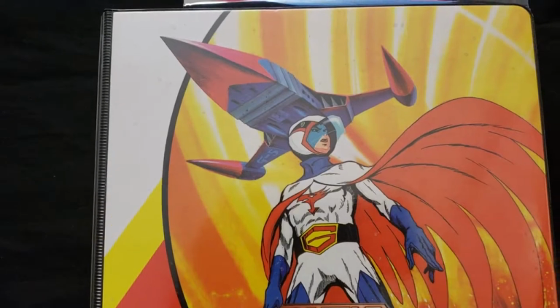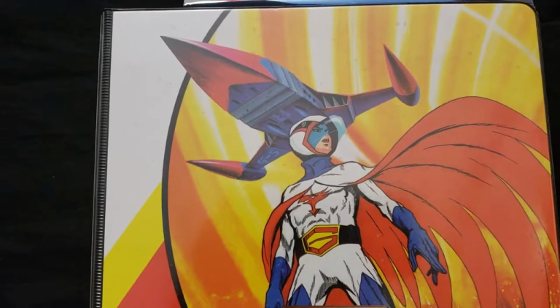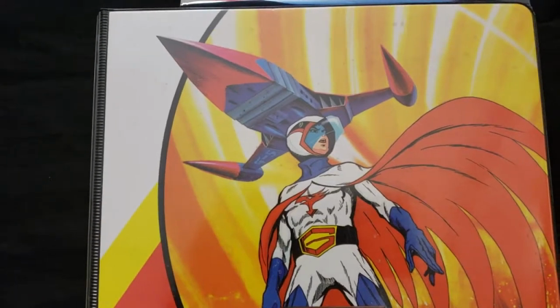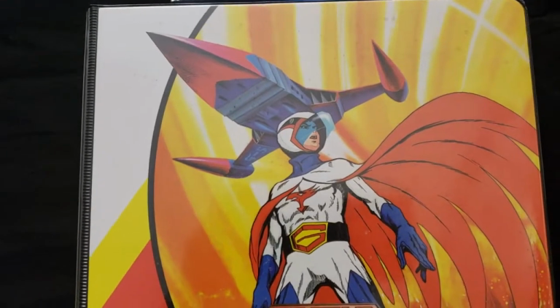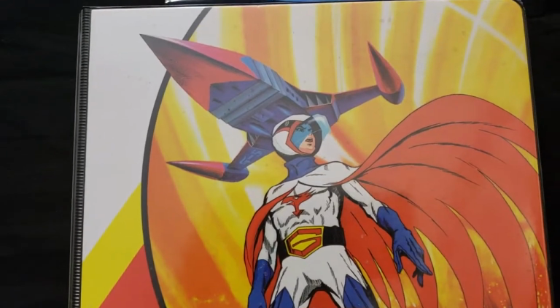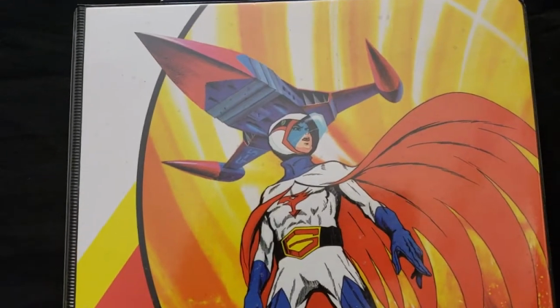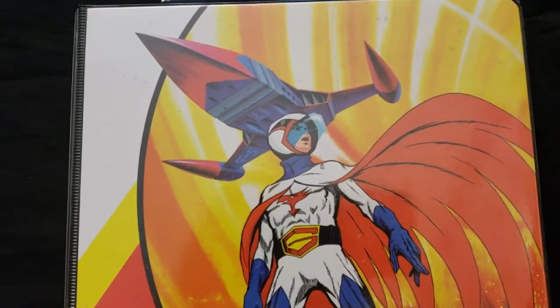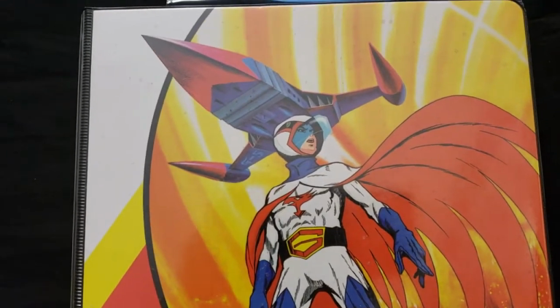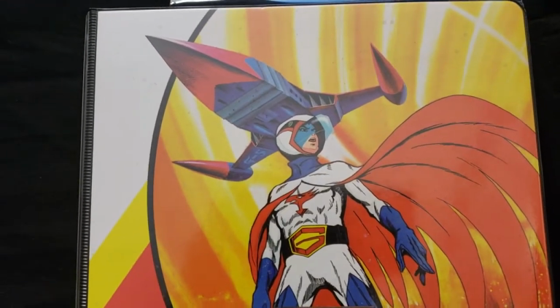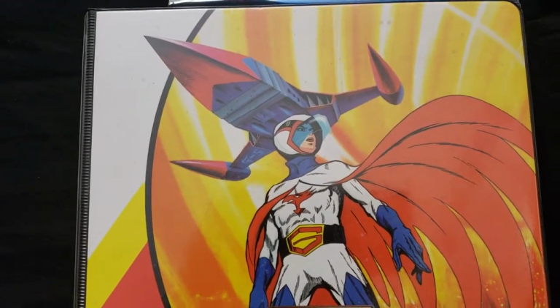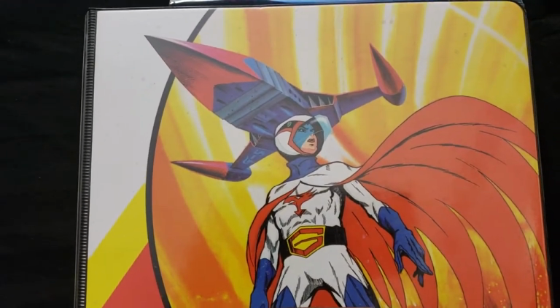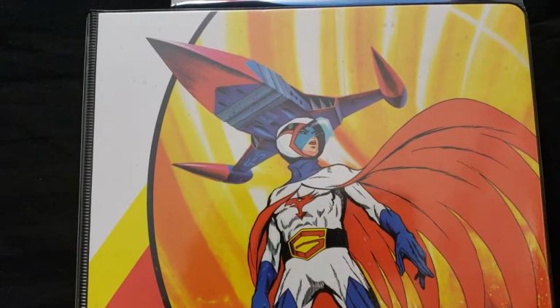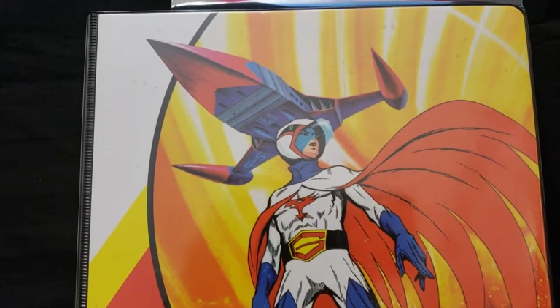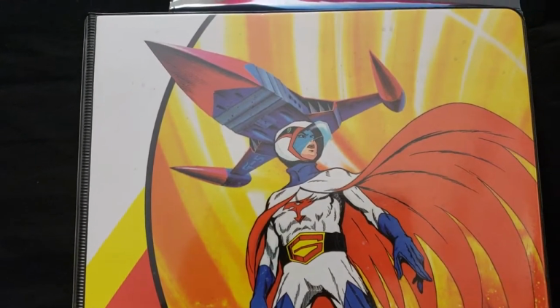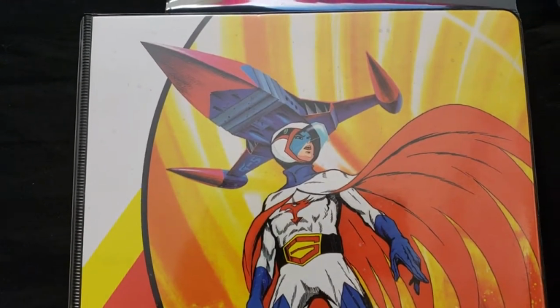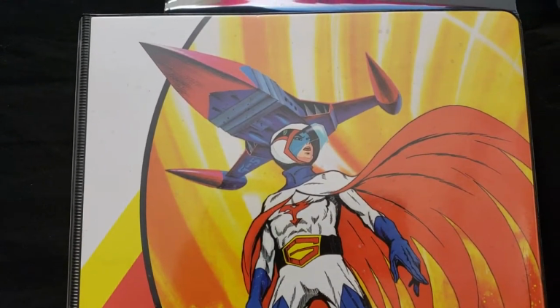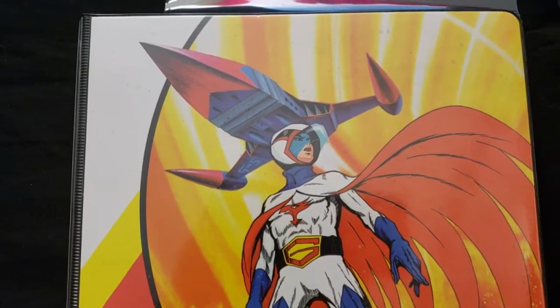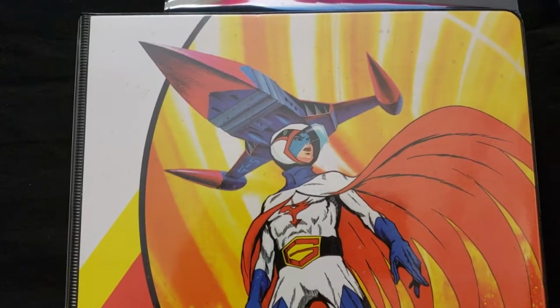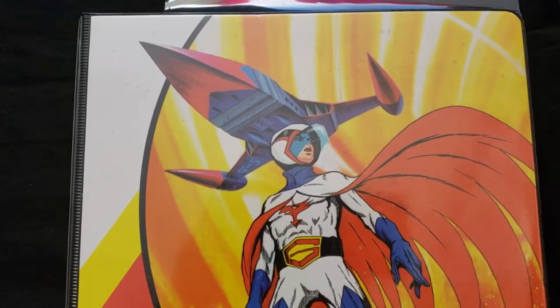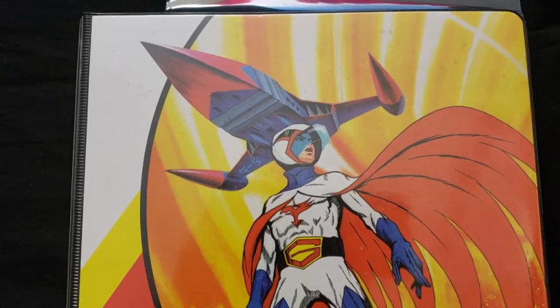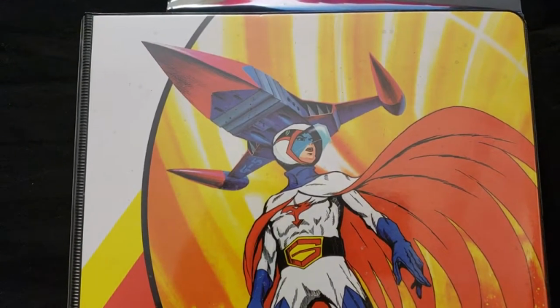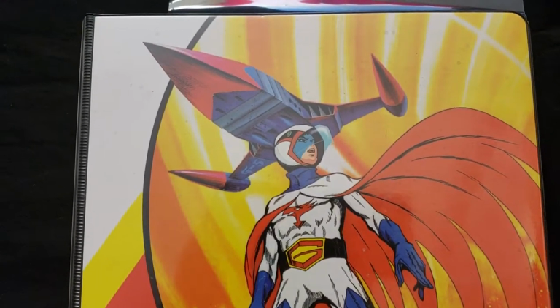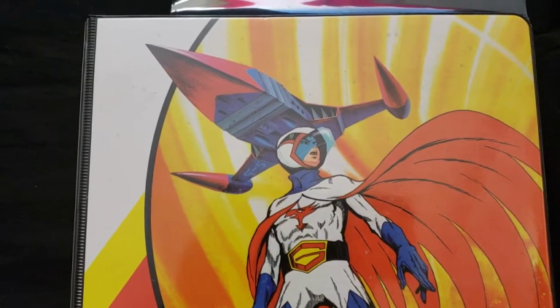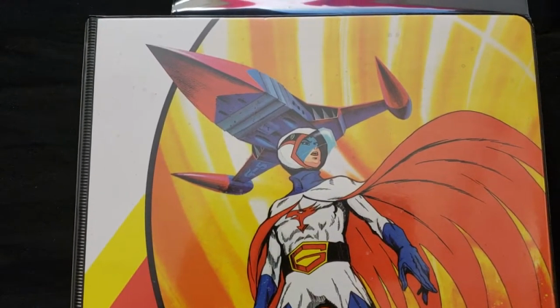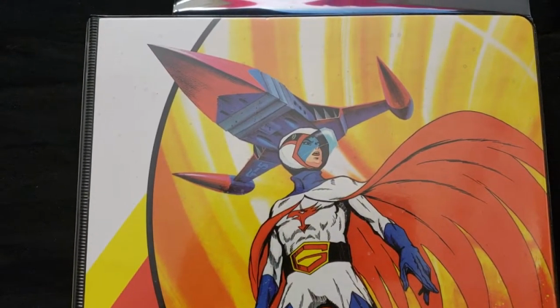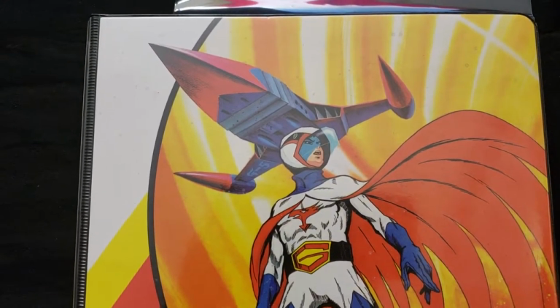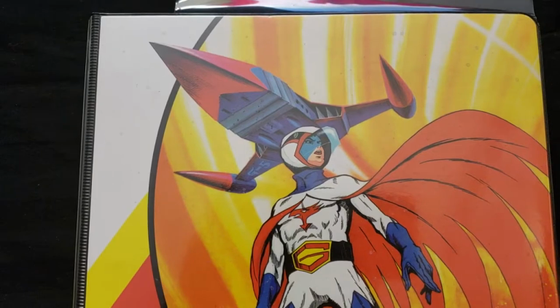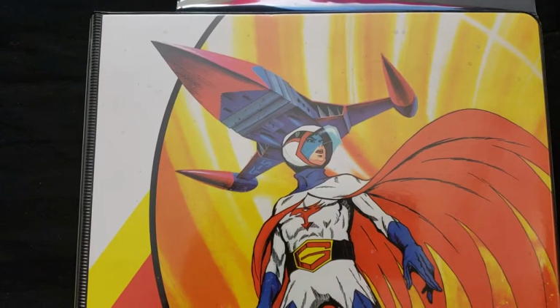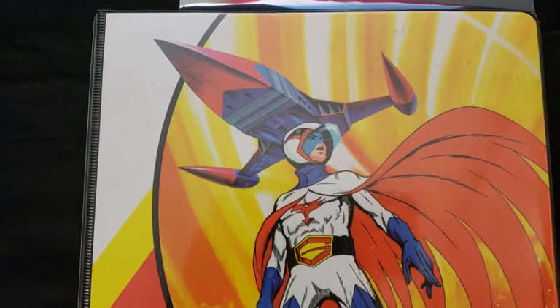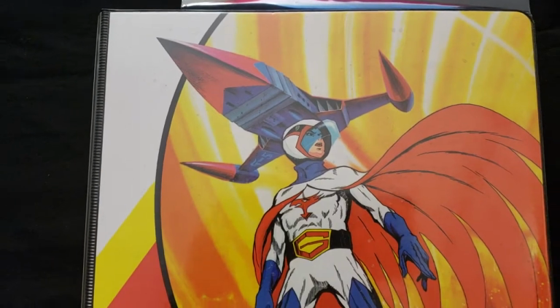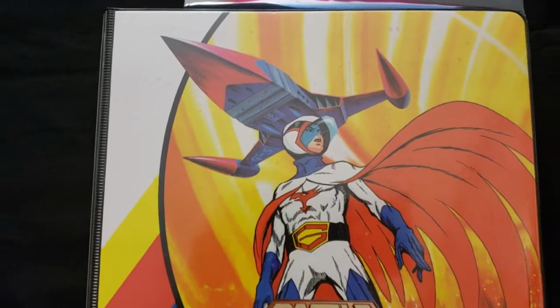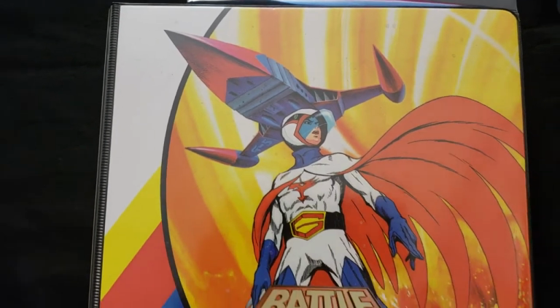Hey everybody, this is Collected Dude. I'm just going to show you my small collection of Battle of the Planets.